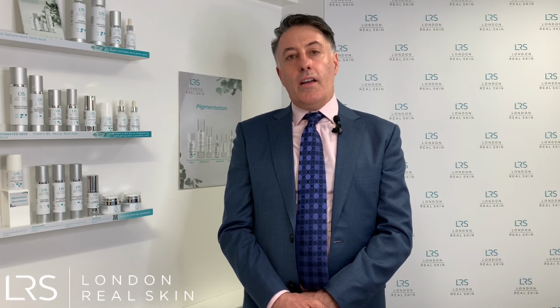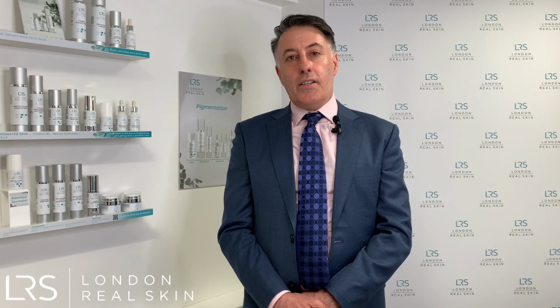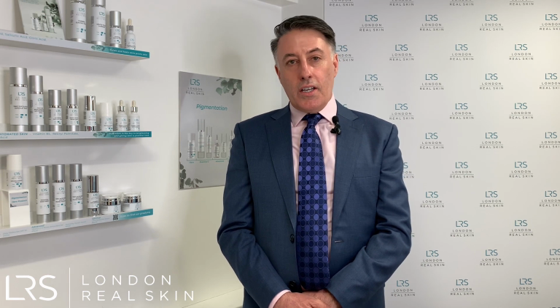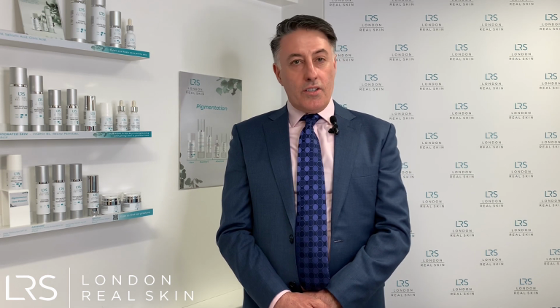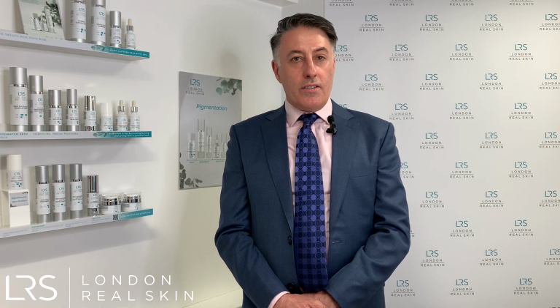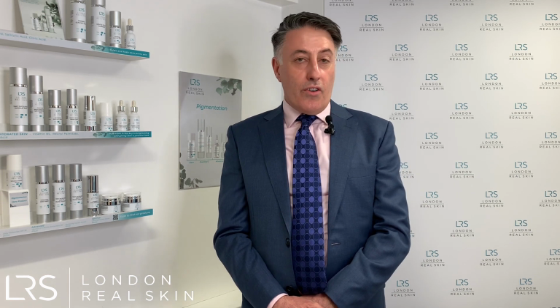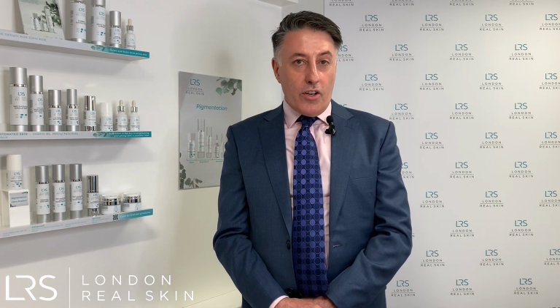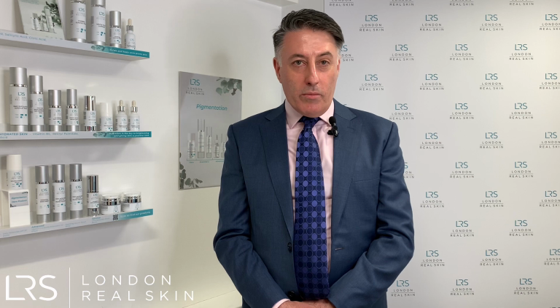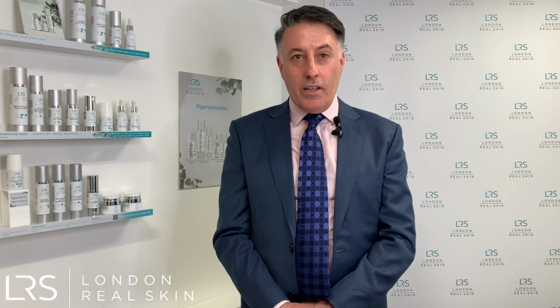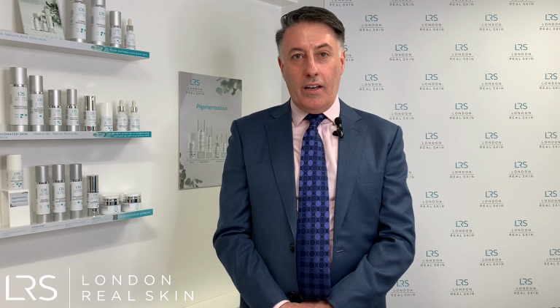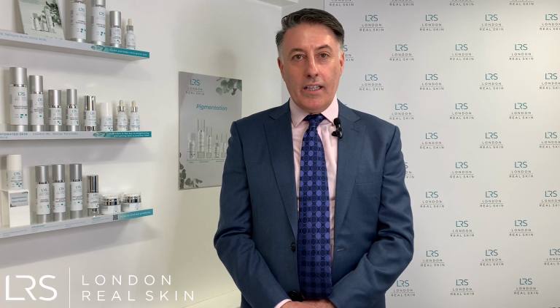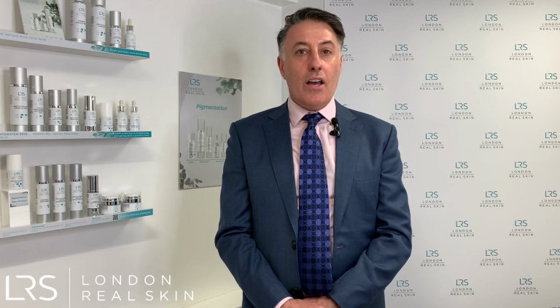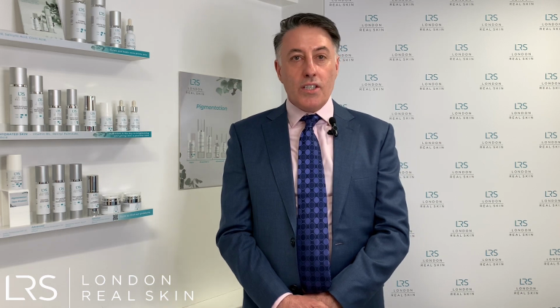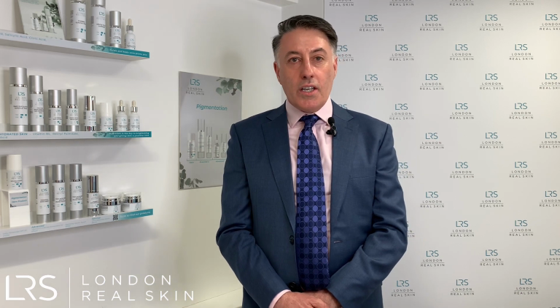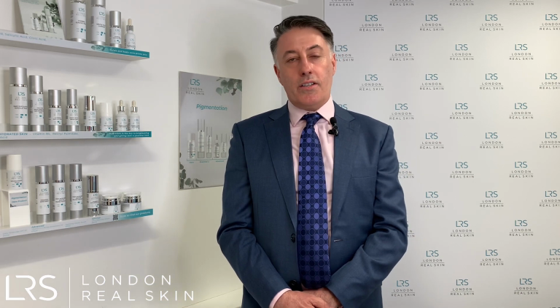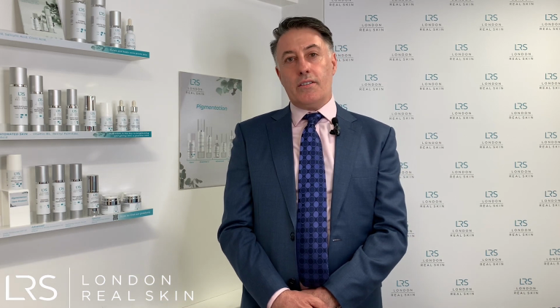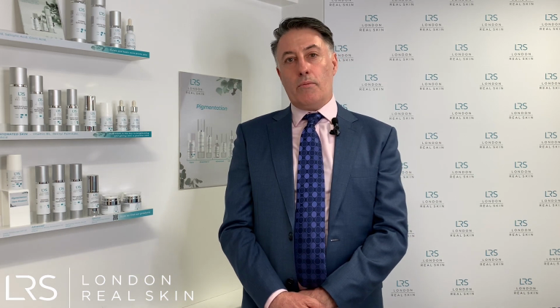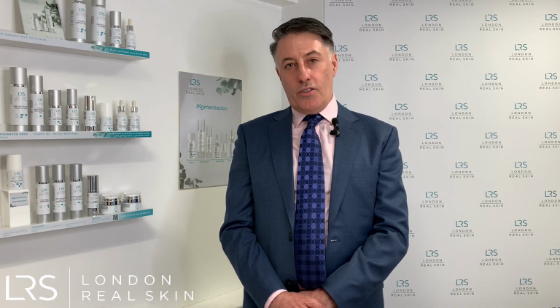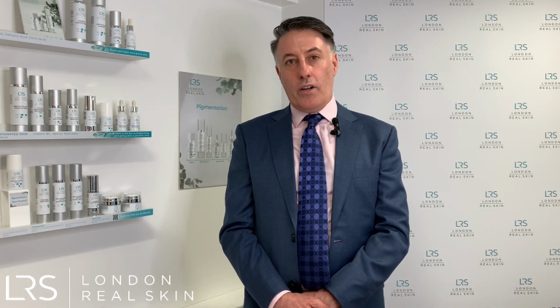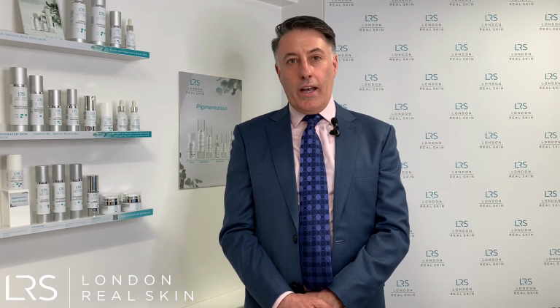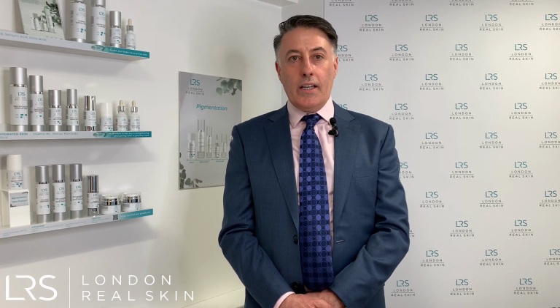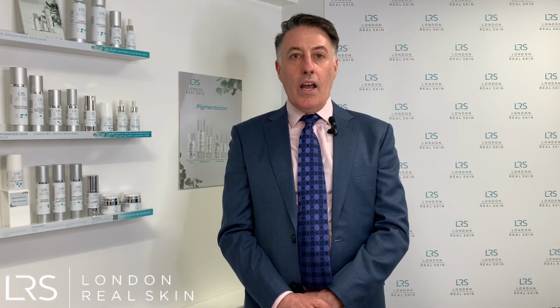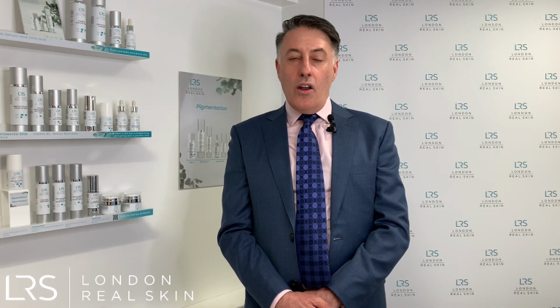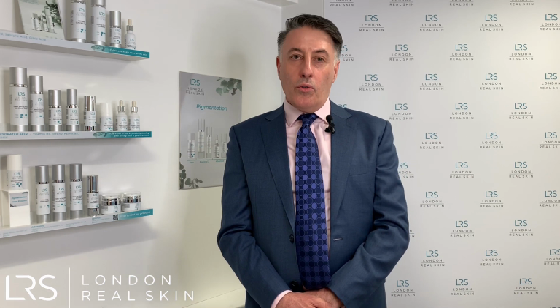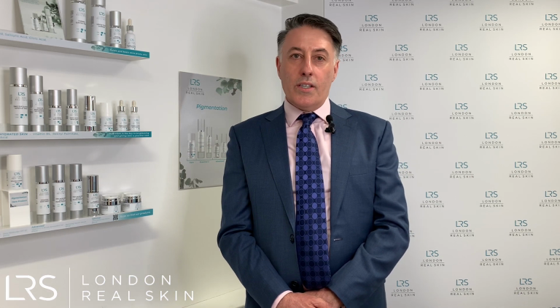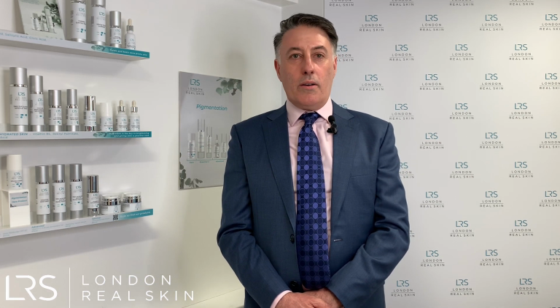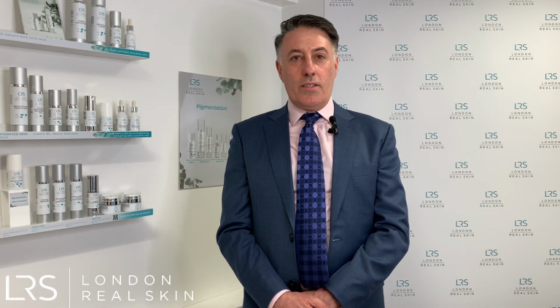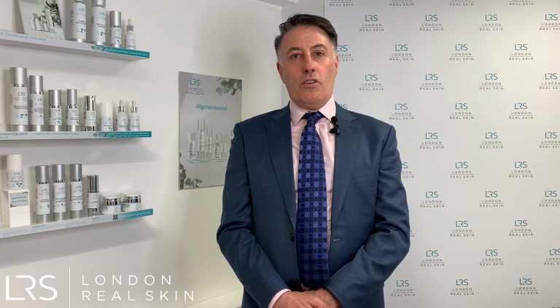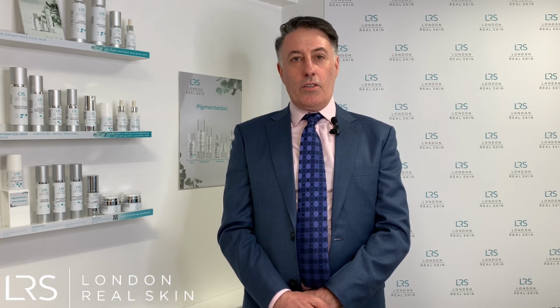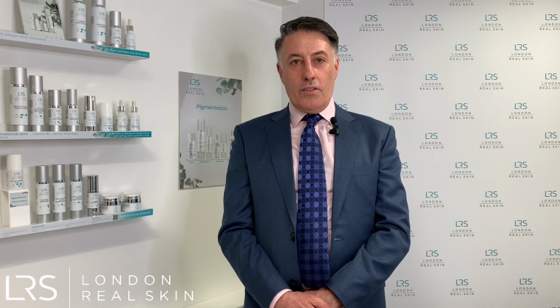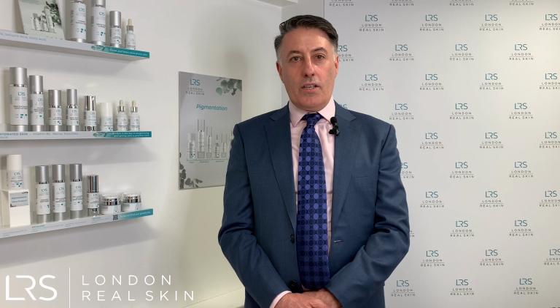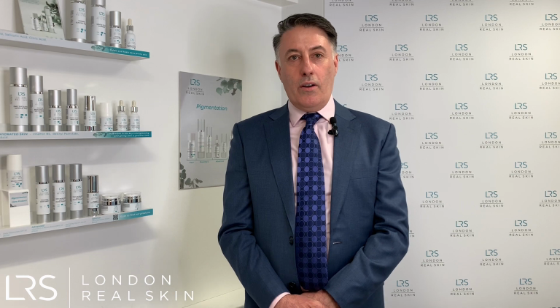In the teenage years it's very common — nearly every teenager gets some degree of acne. Not all need to come to see a dermatologist, however.